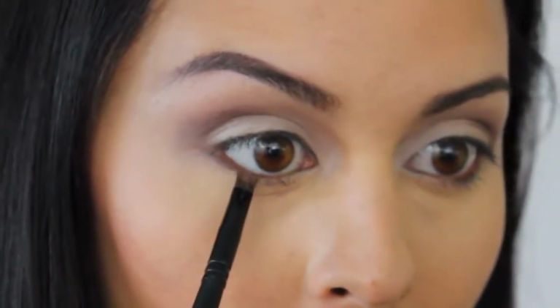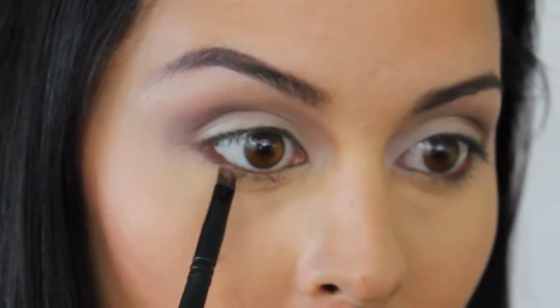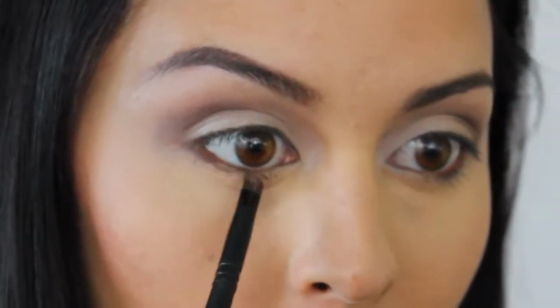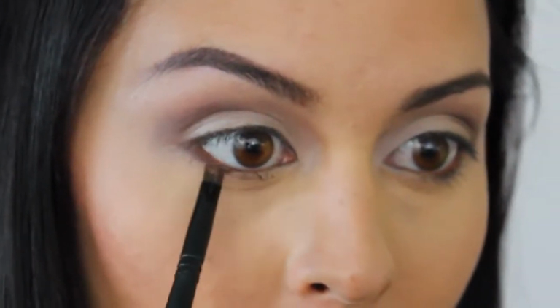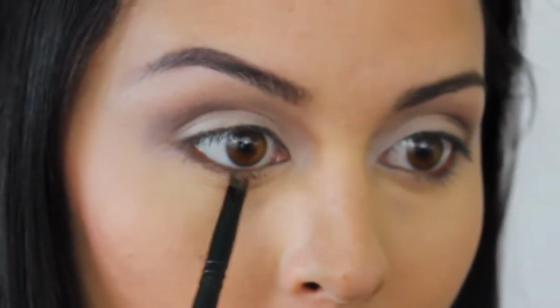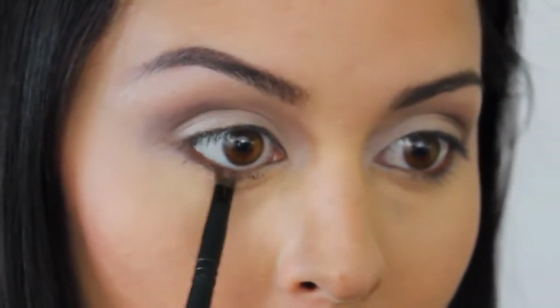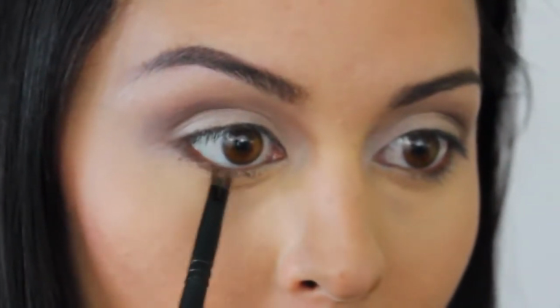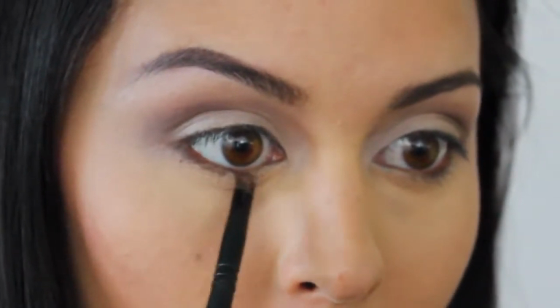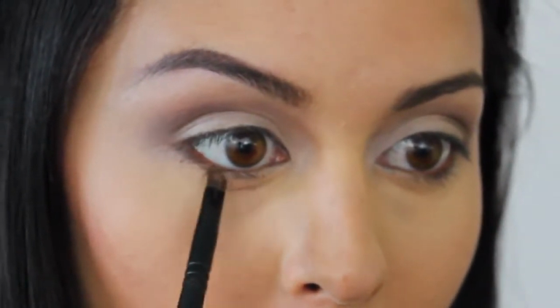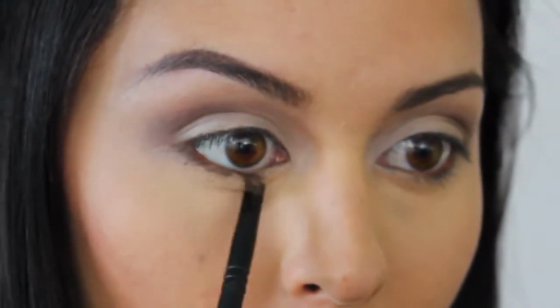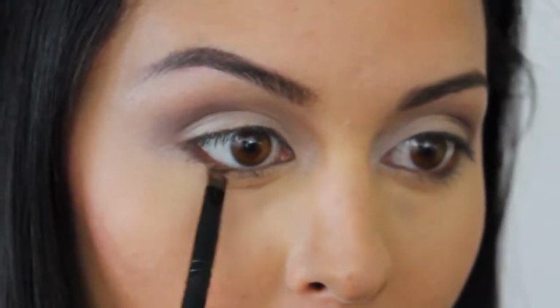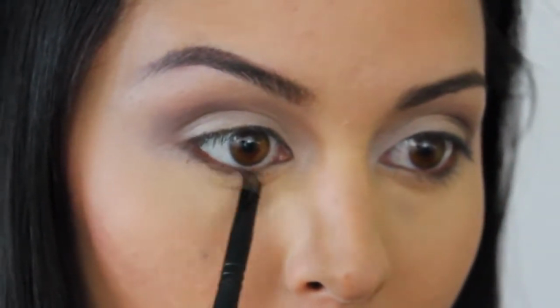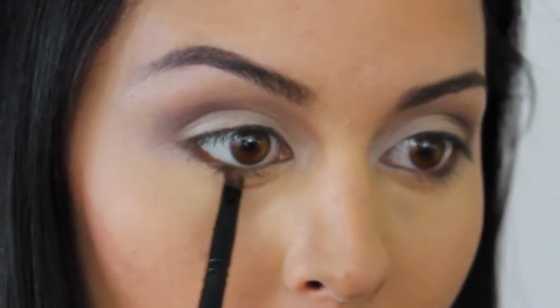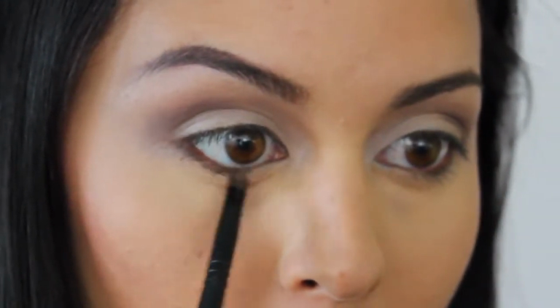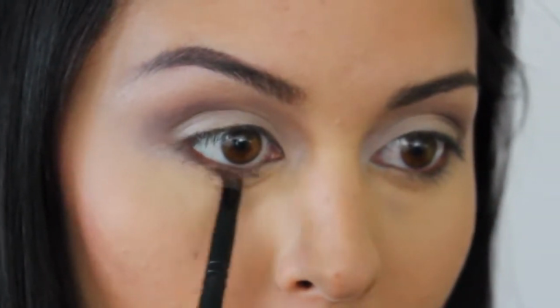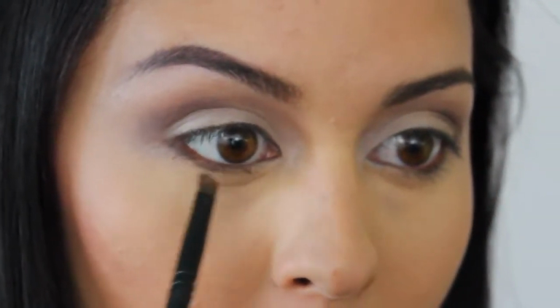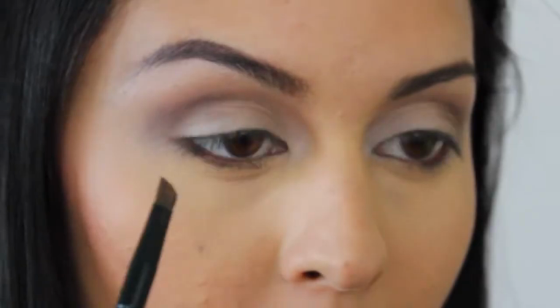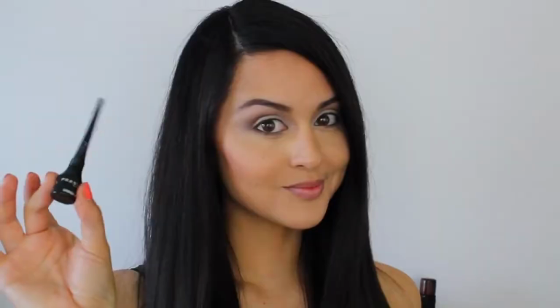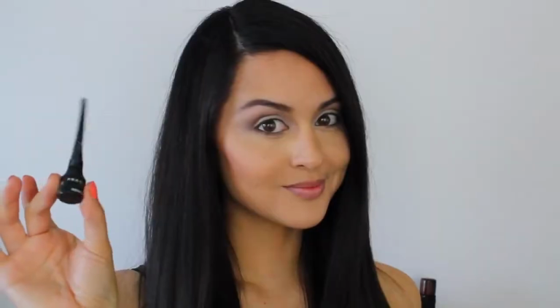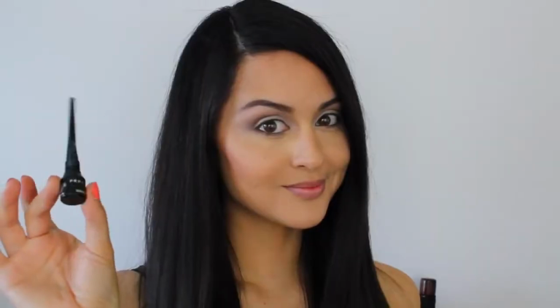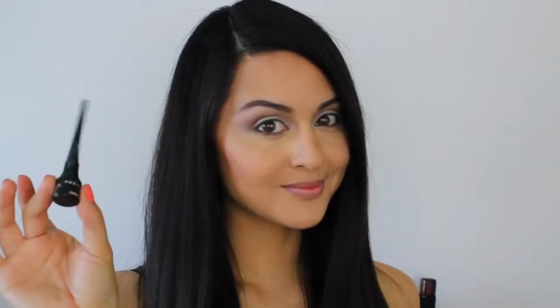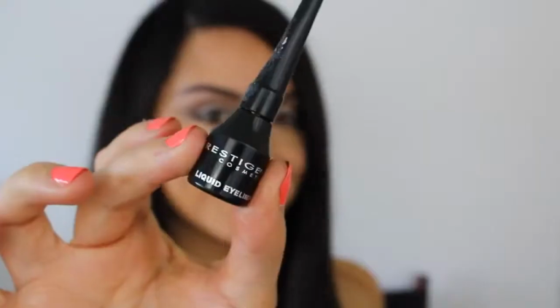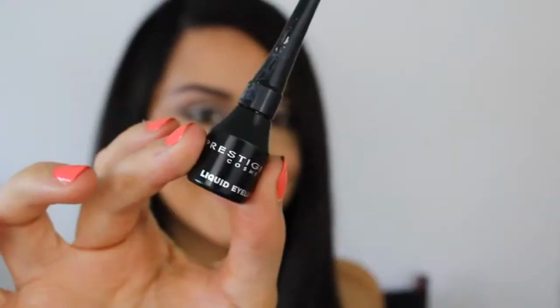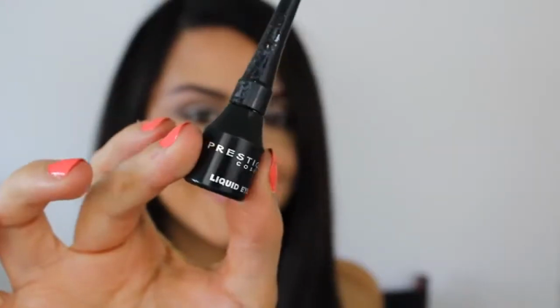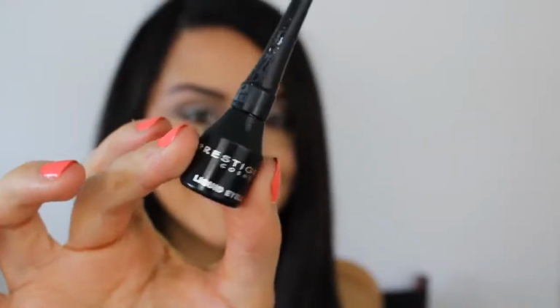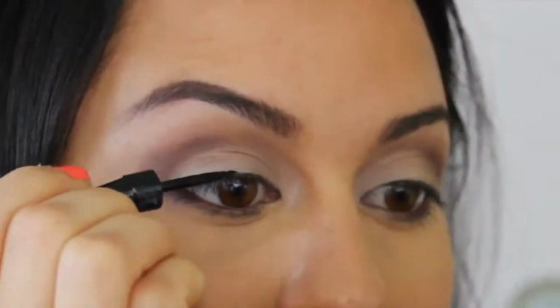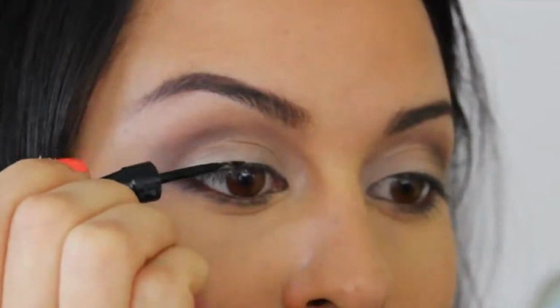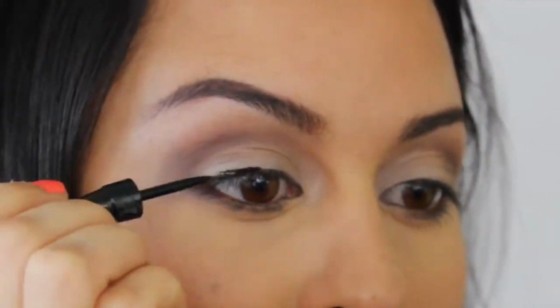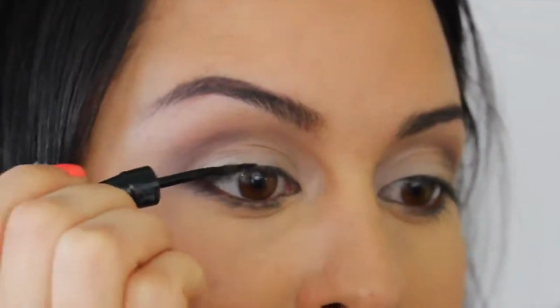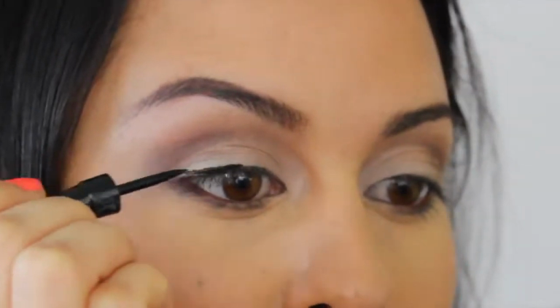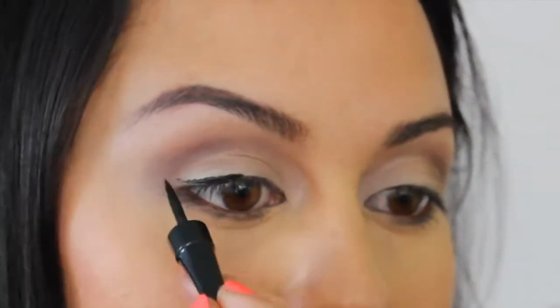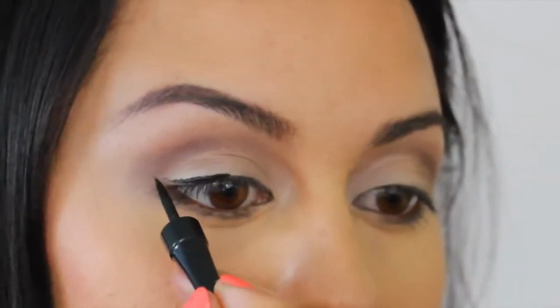I hope this is a simple look for you guys. I know it's a lot of steps, but to me it's simple. What do you think?